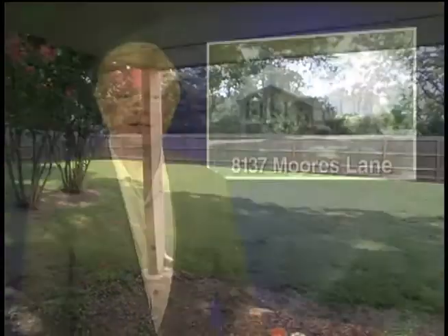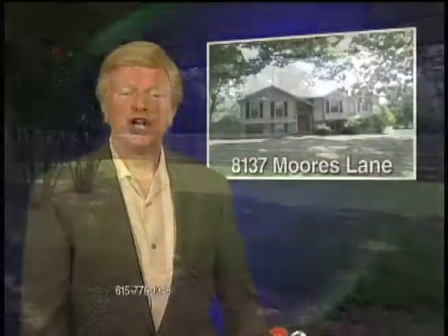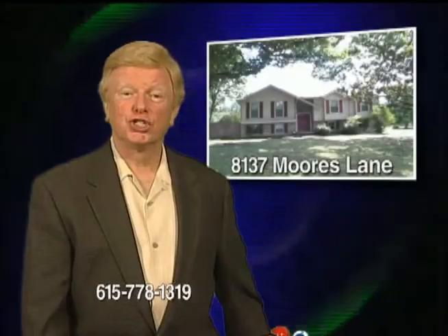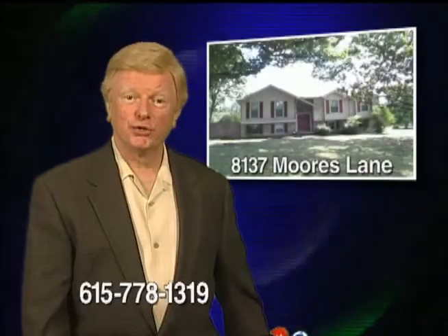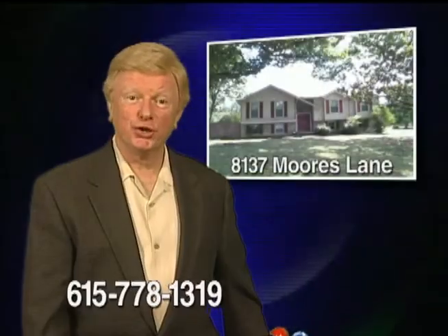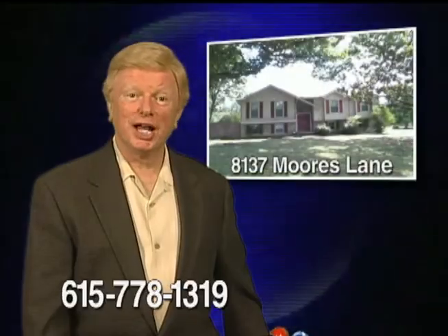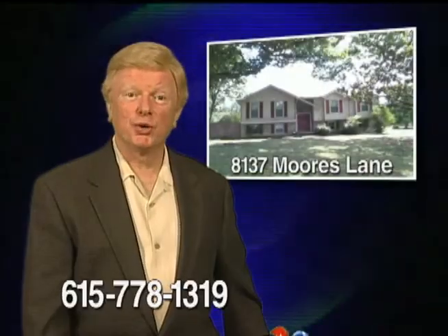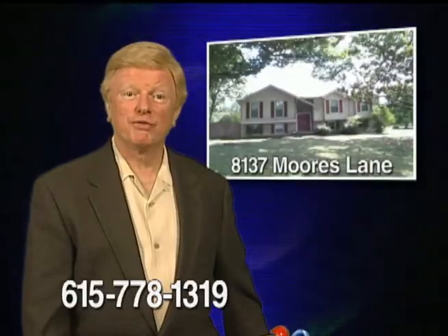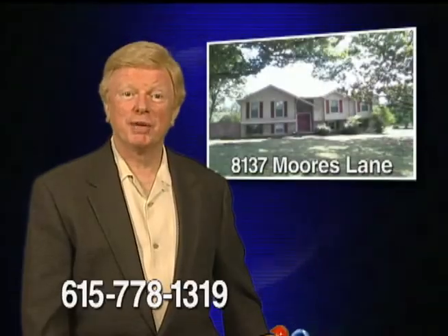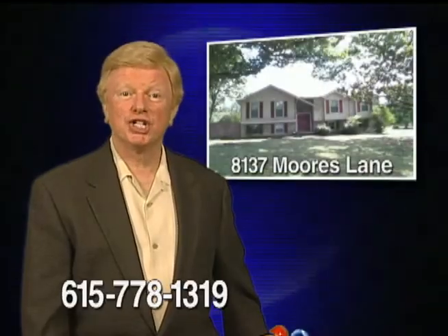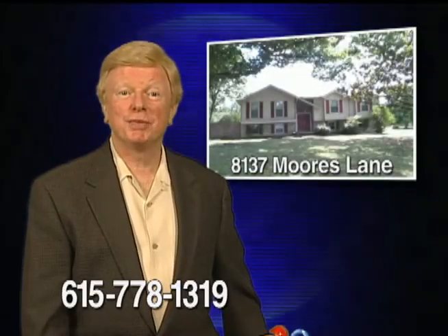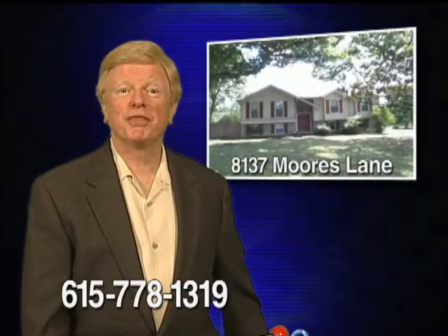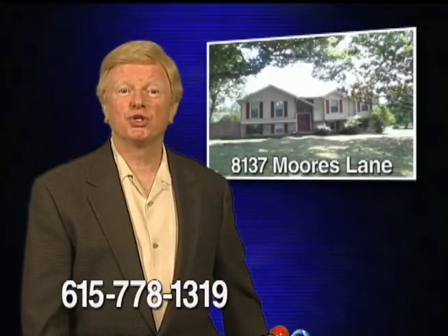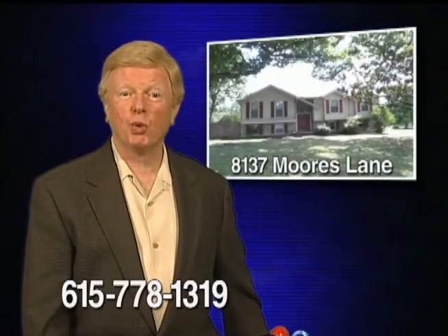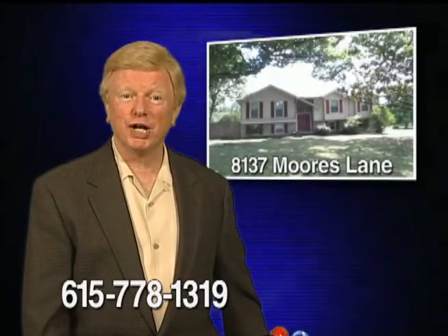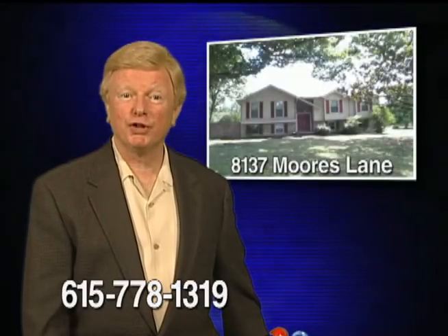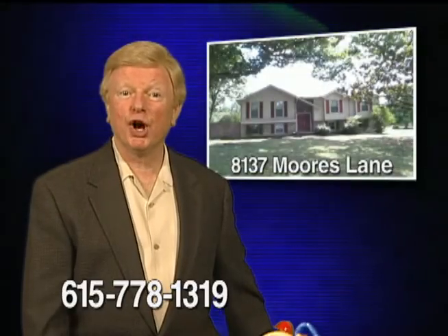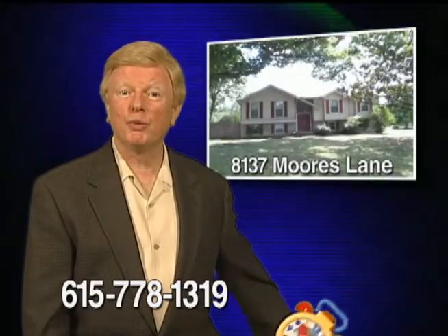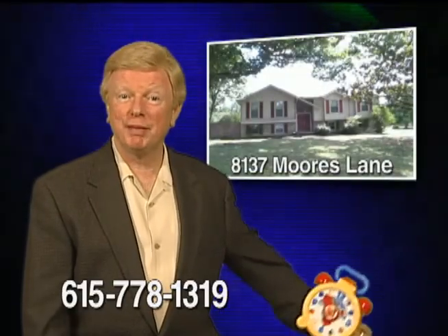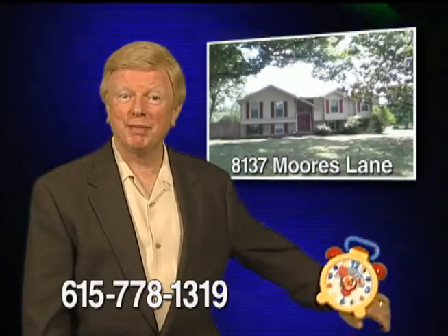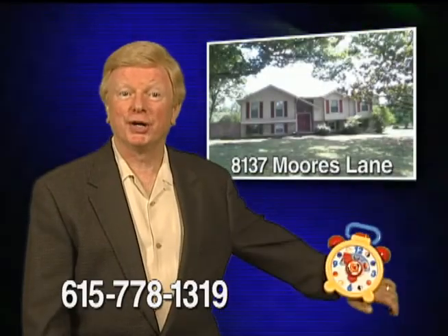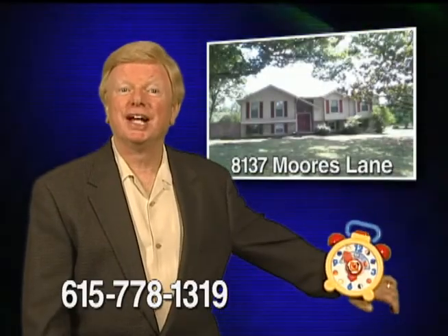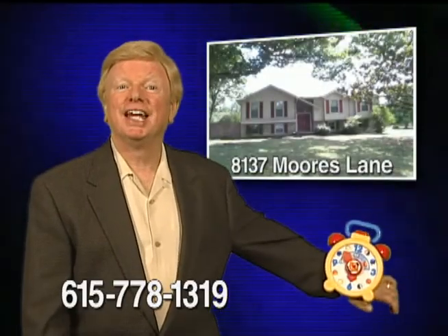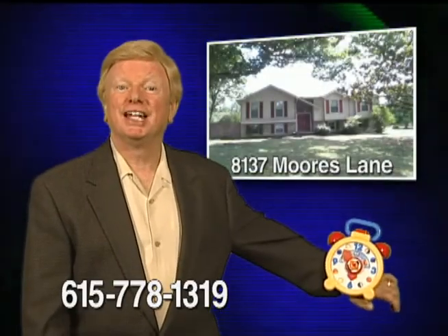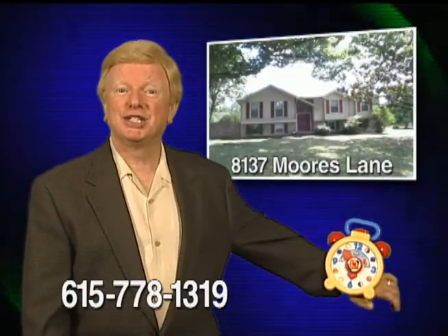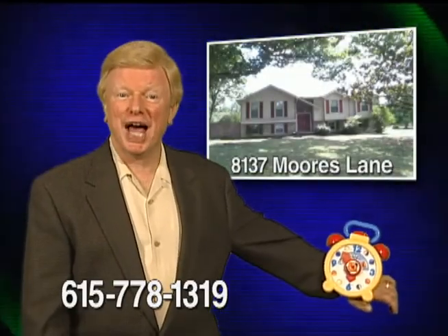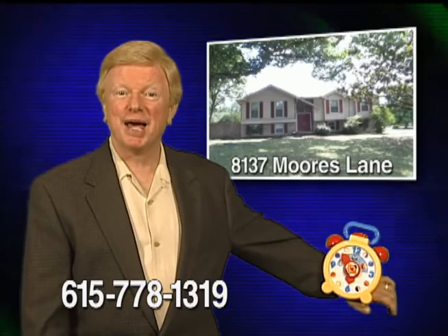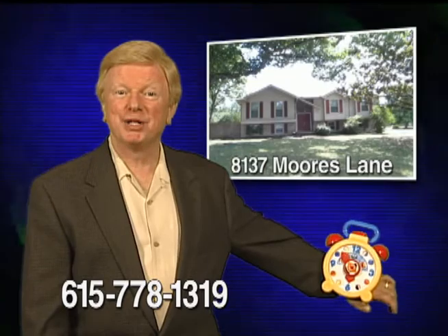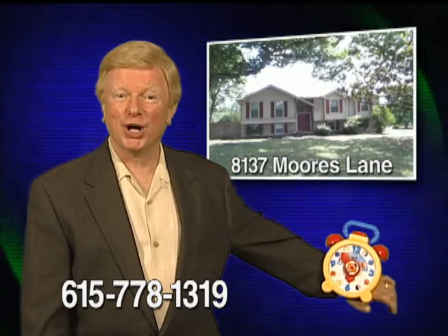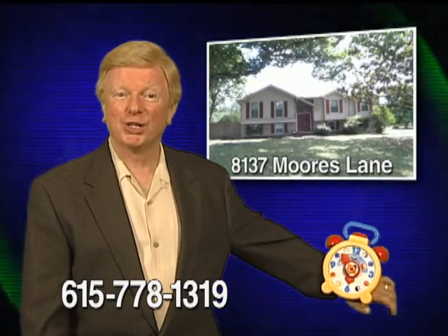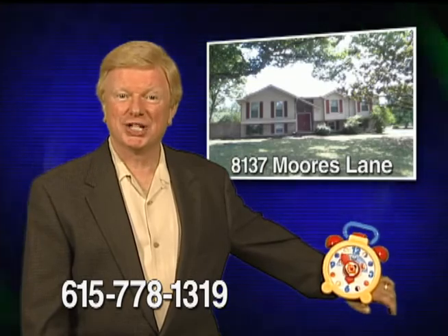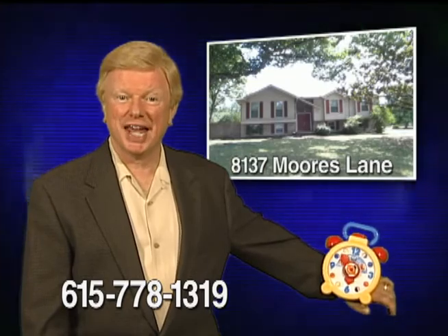If you'd like more information about this wonderful home, remember, it's time to call Stan.